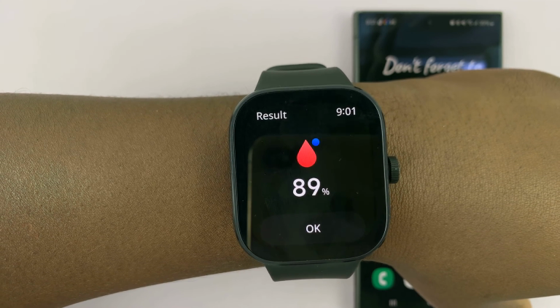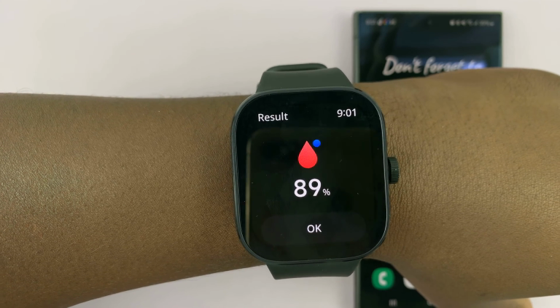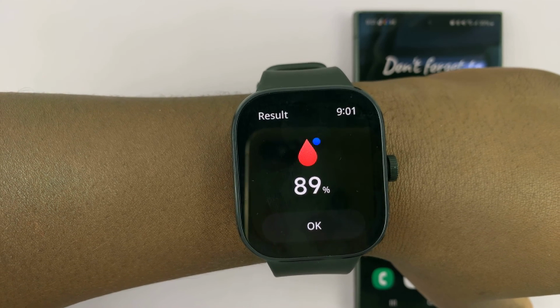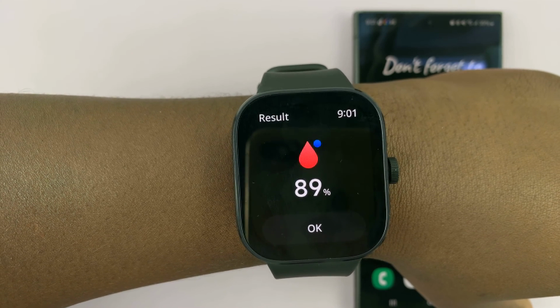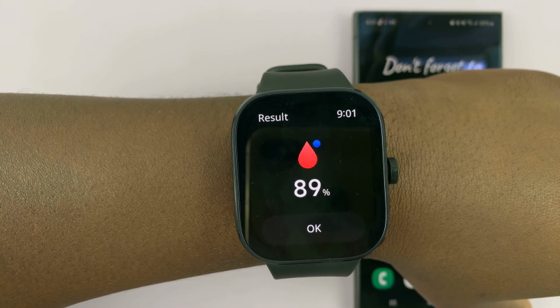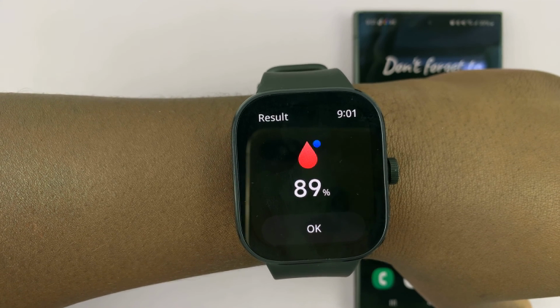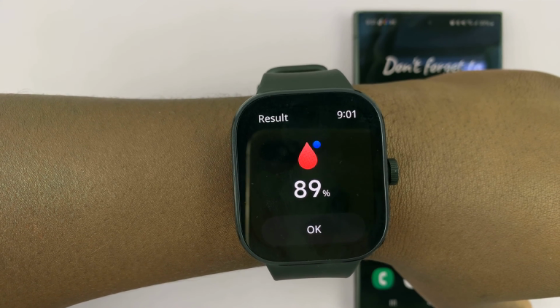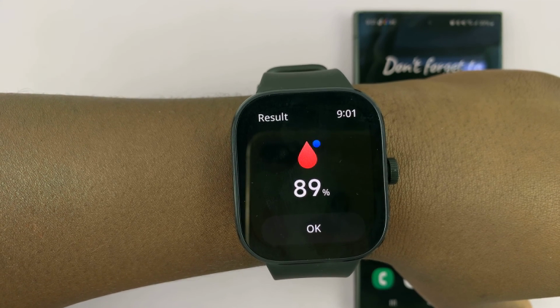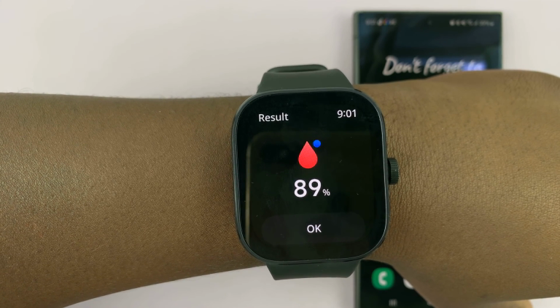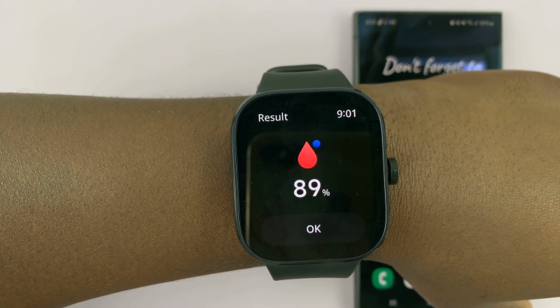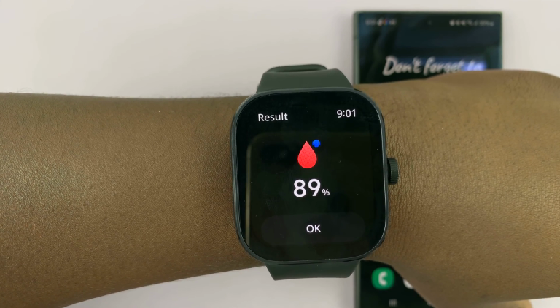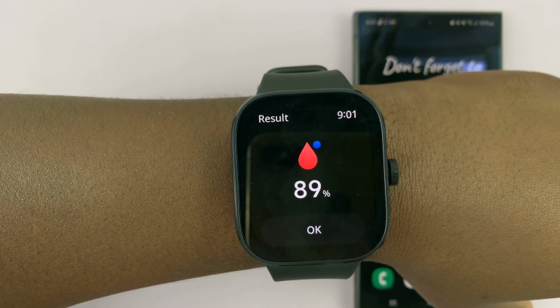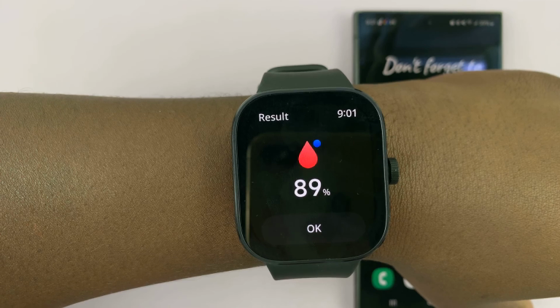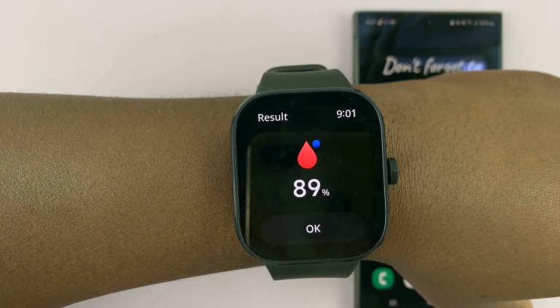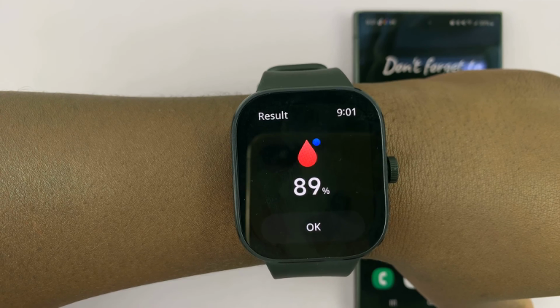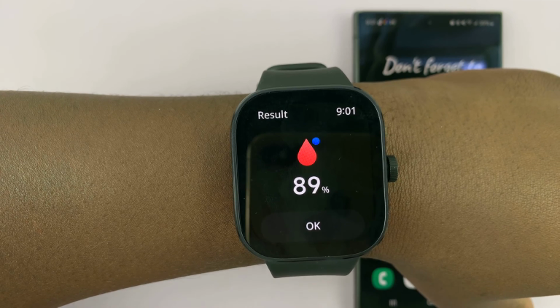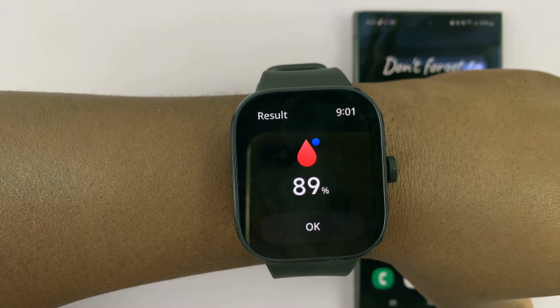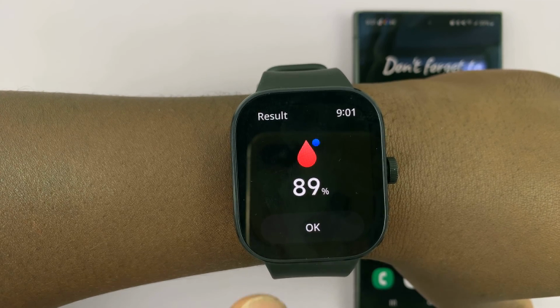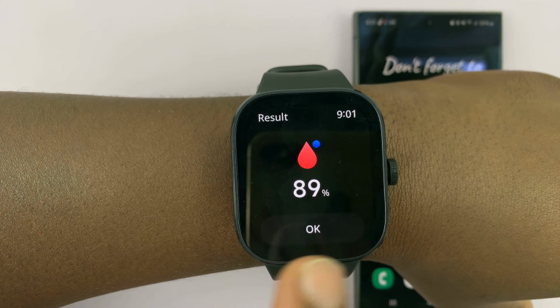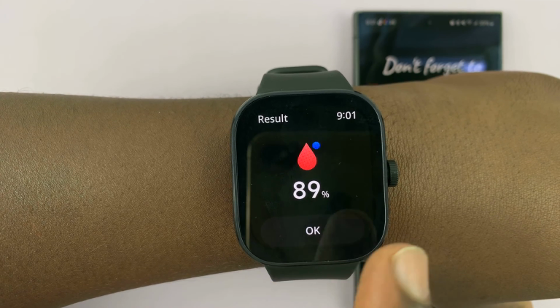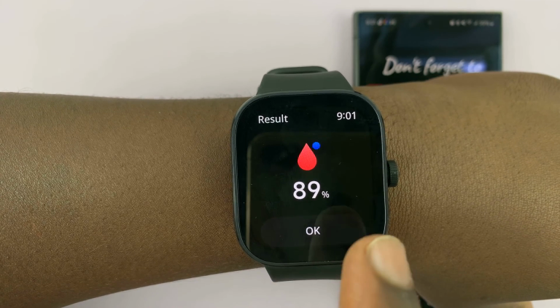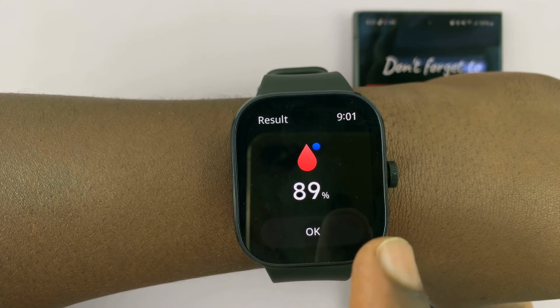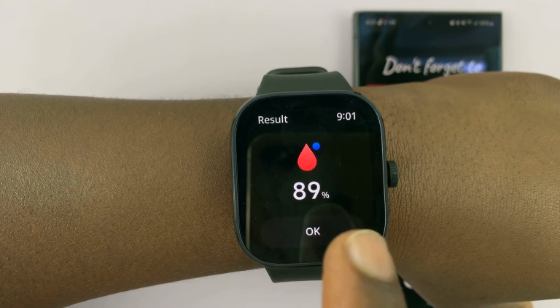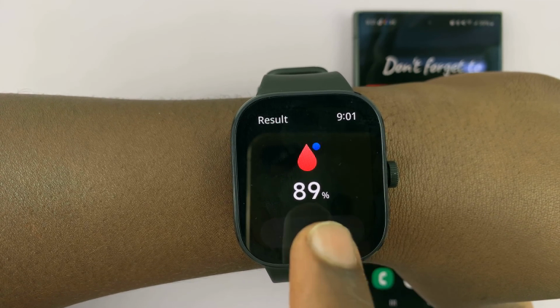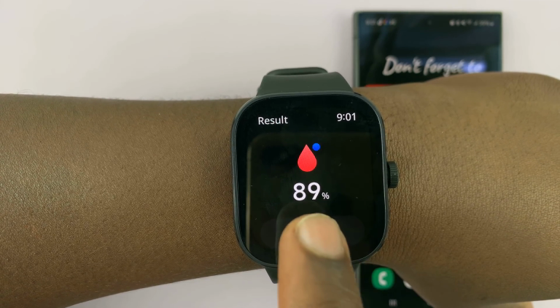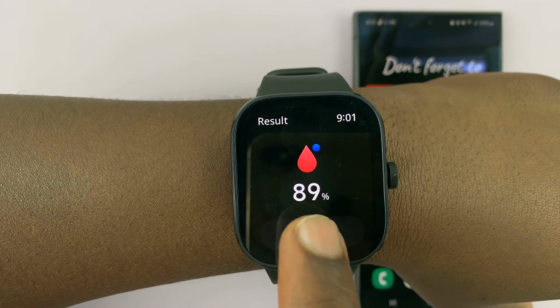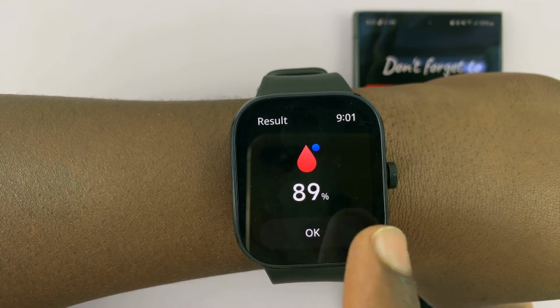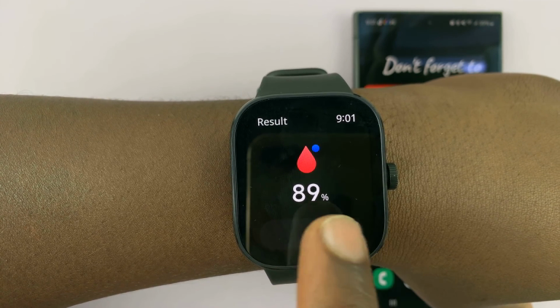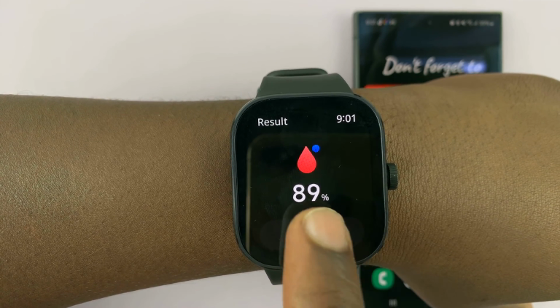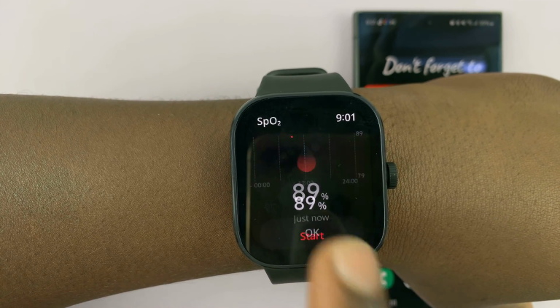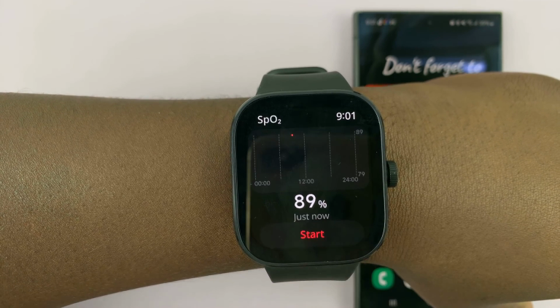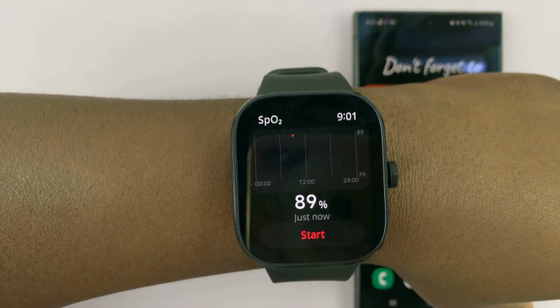And there you go — there is my blood oxygen level. That's basically how you can check yours.